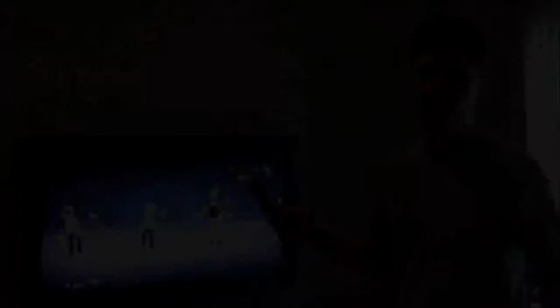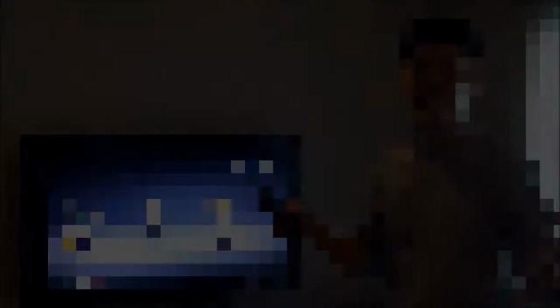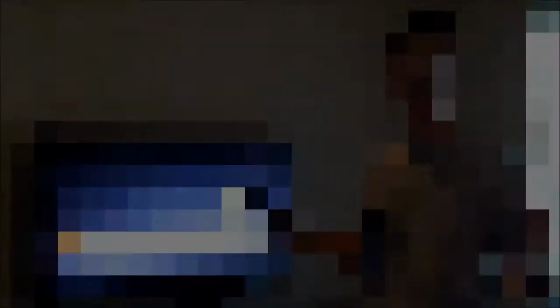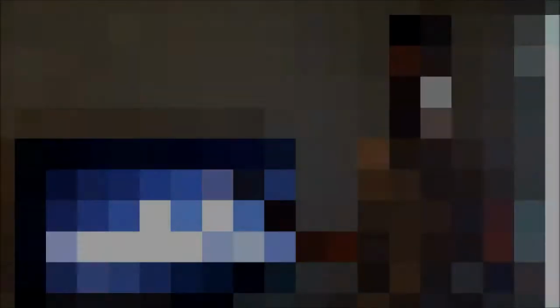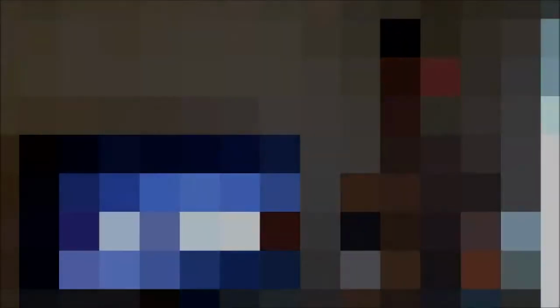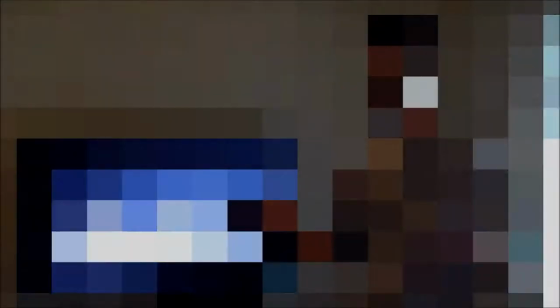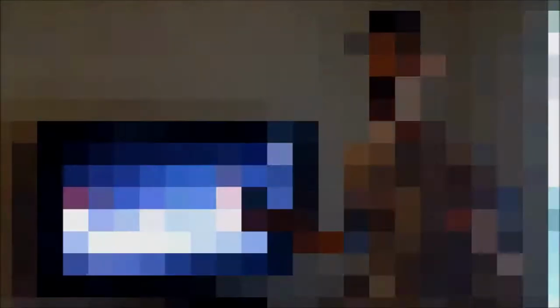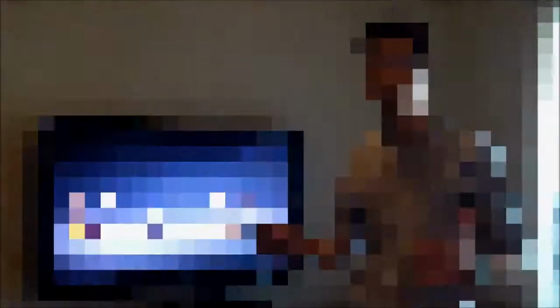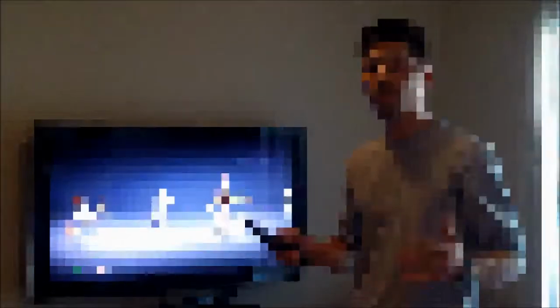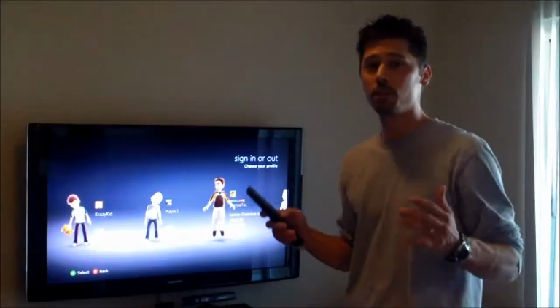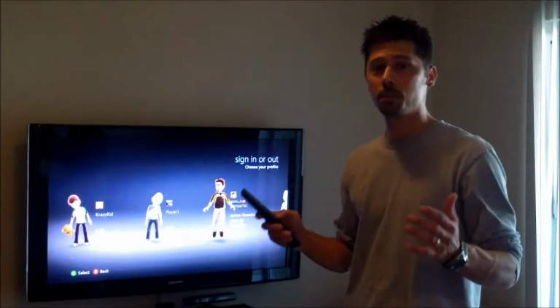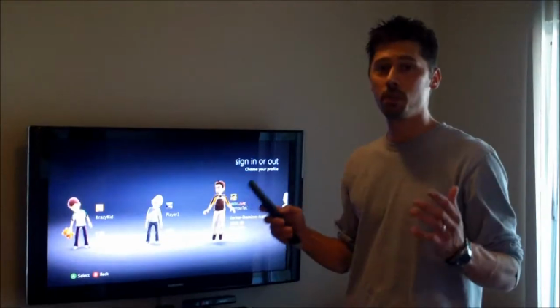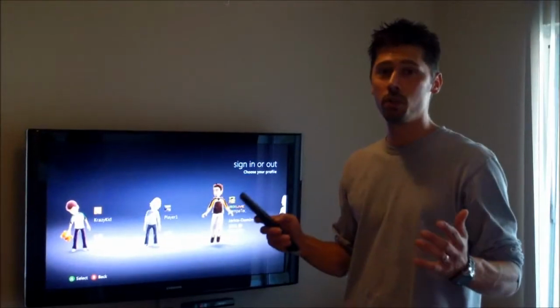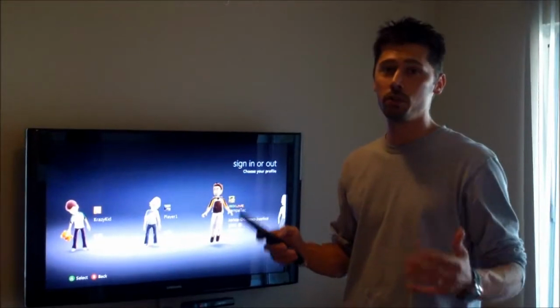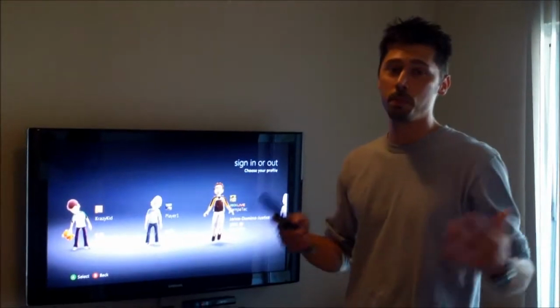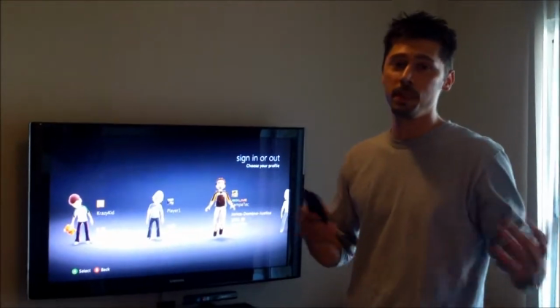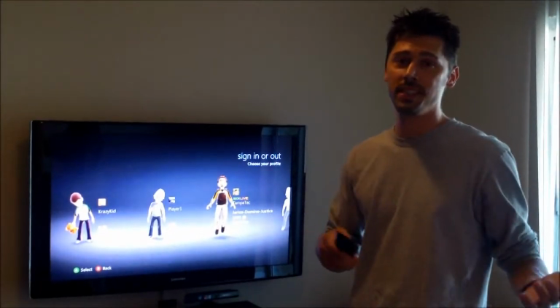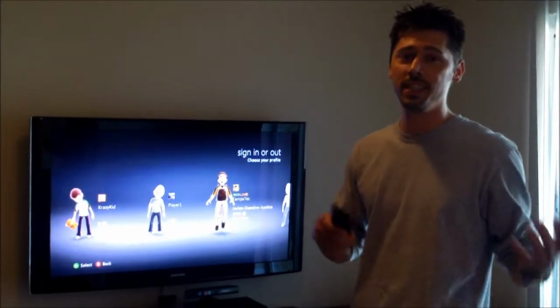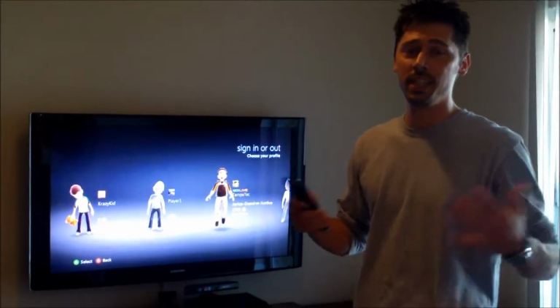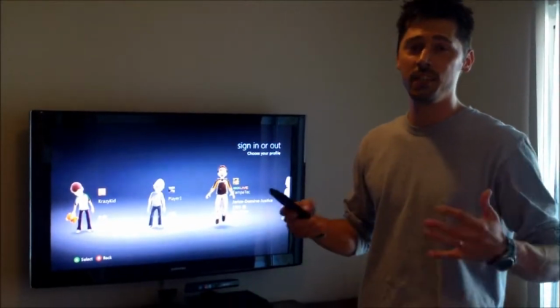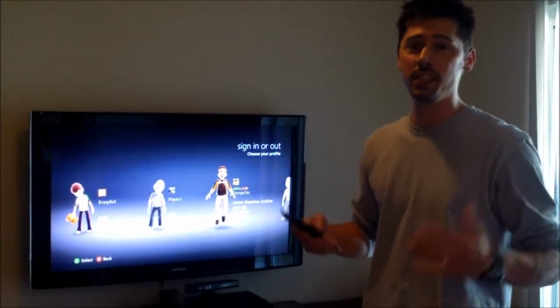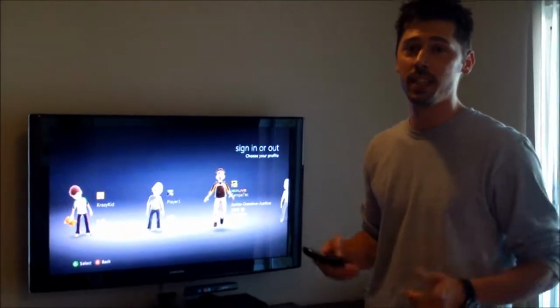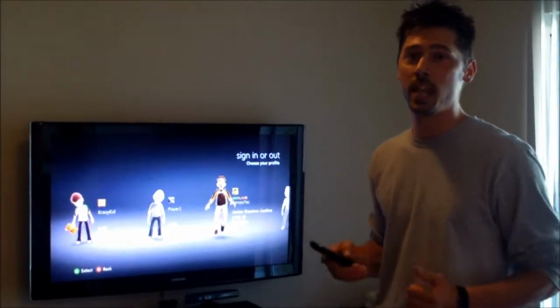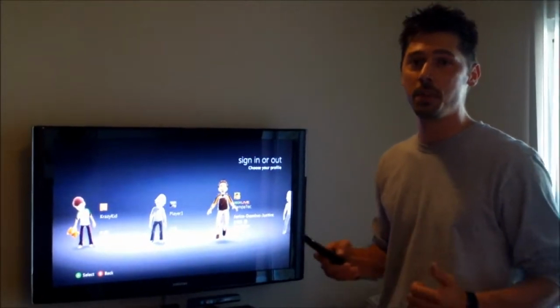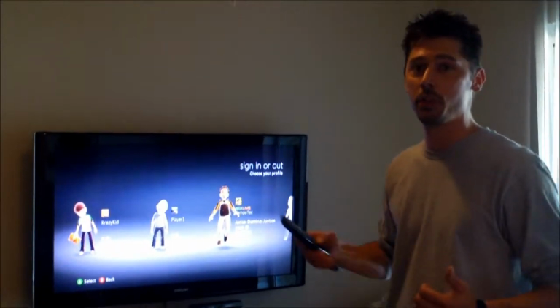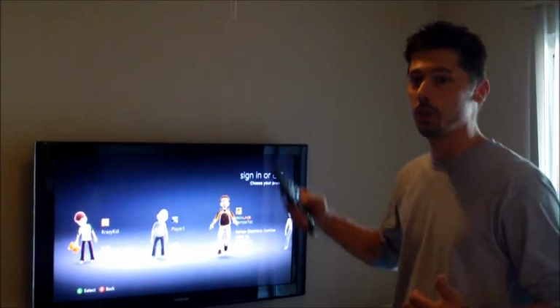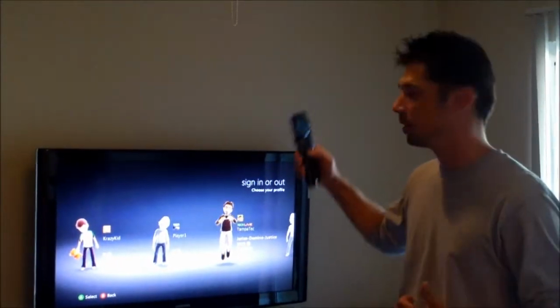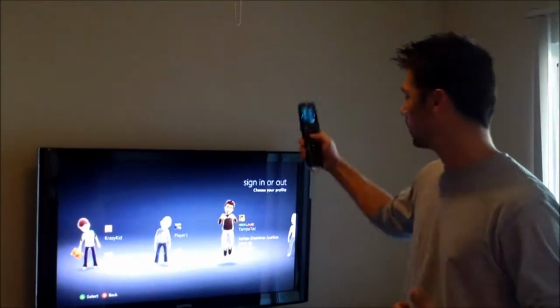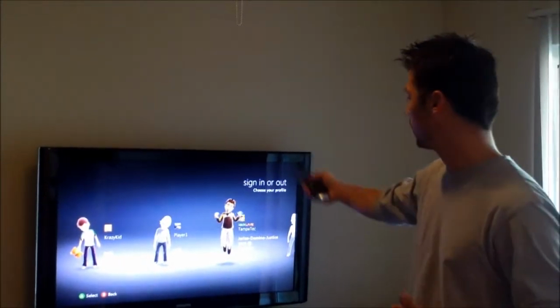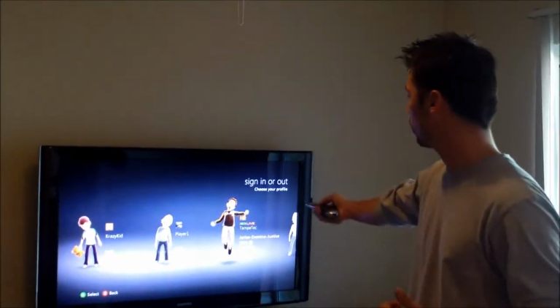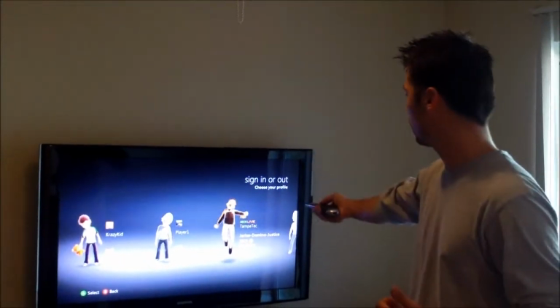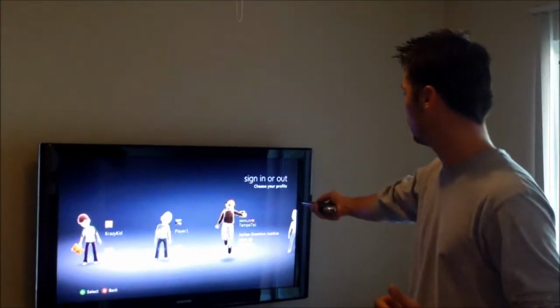Hi, this is Tampa Tech, learning something new from PC, TVs, and gaming. Let's get it started.